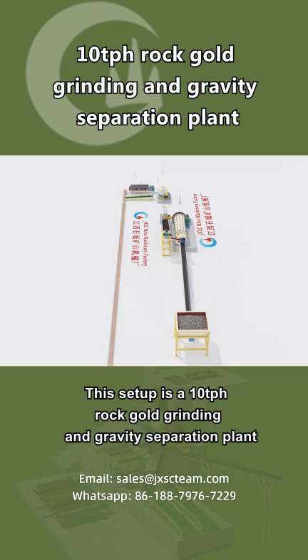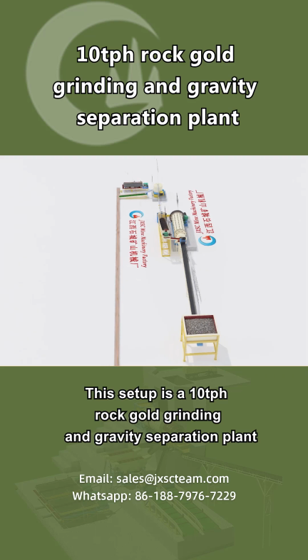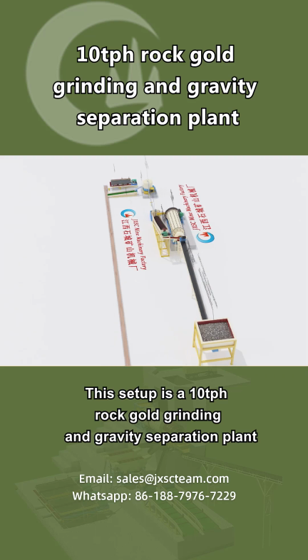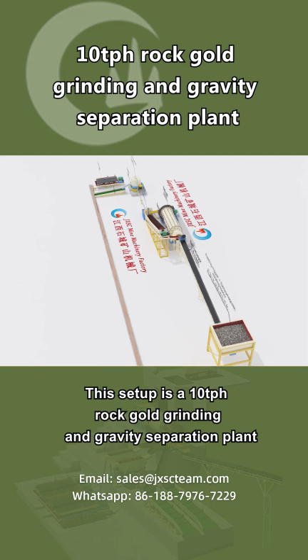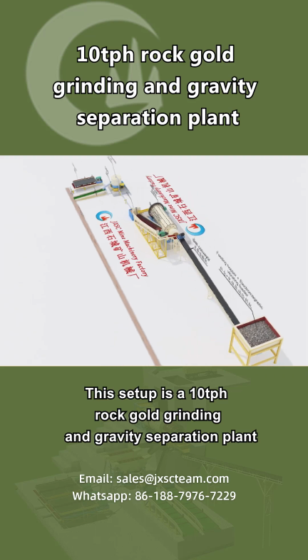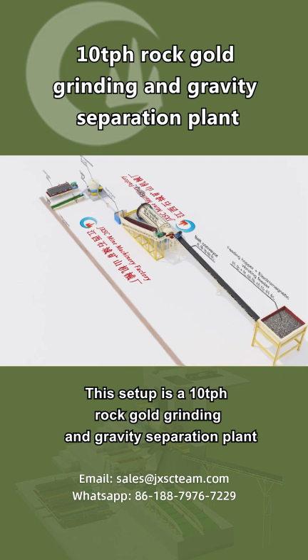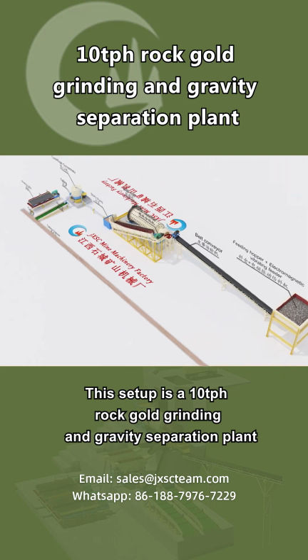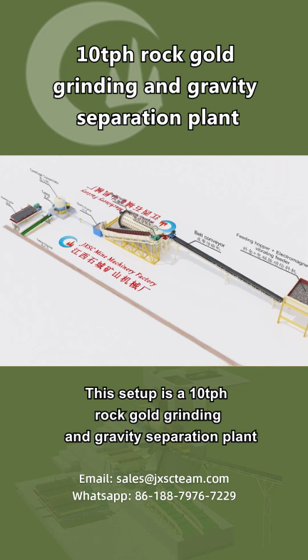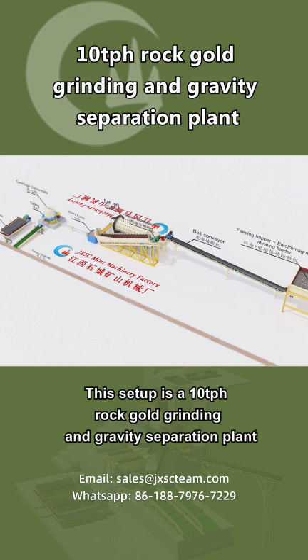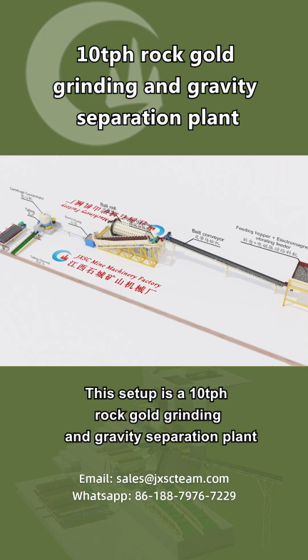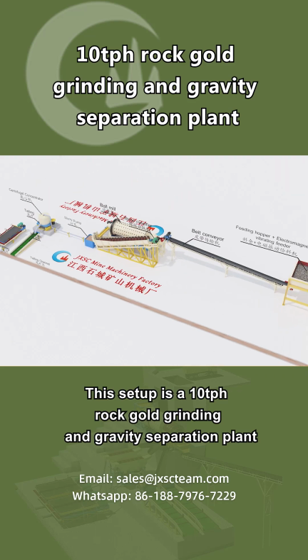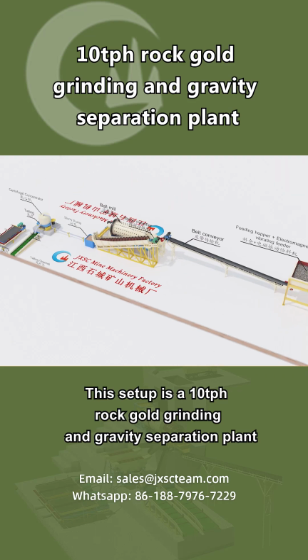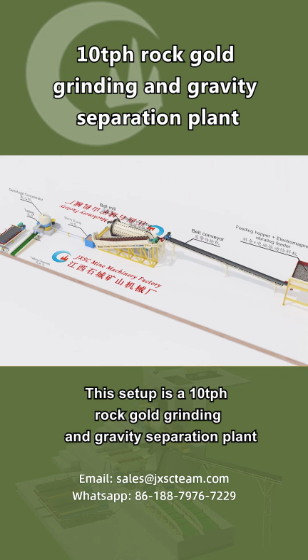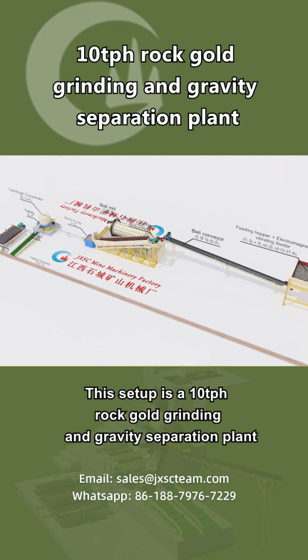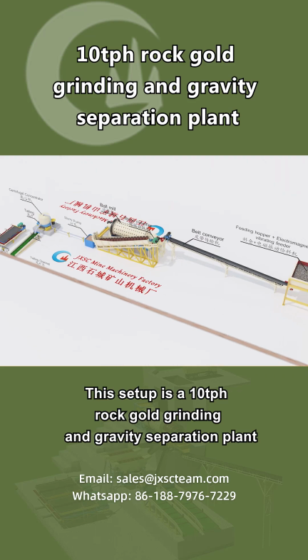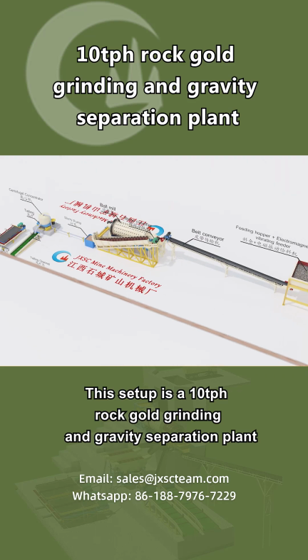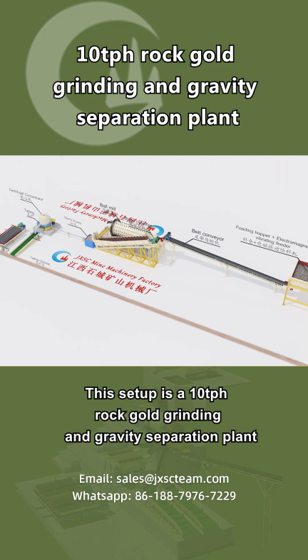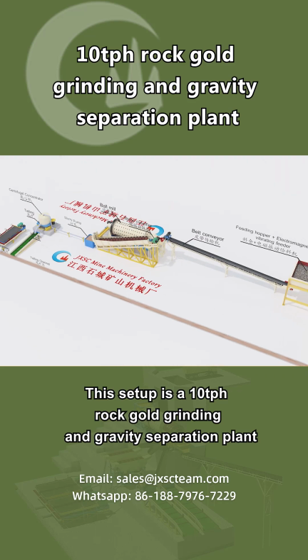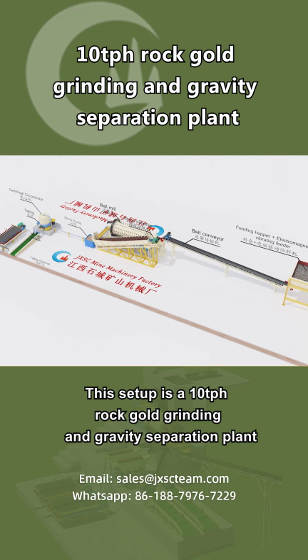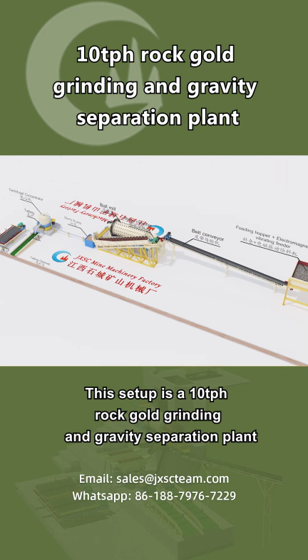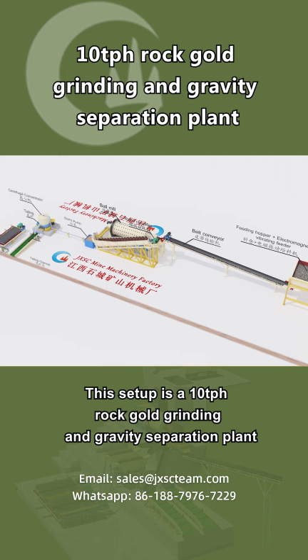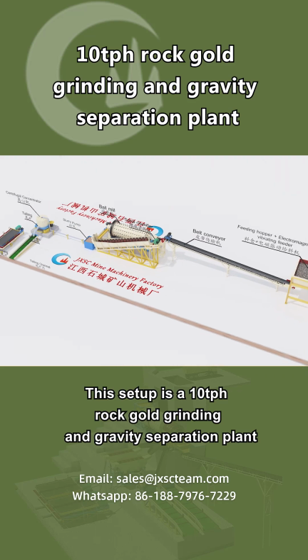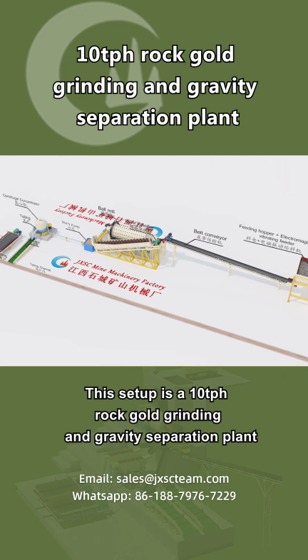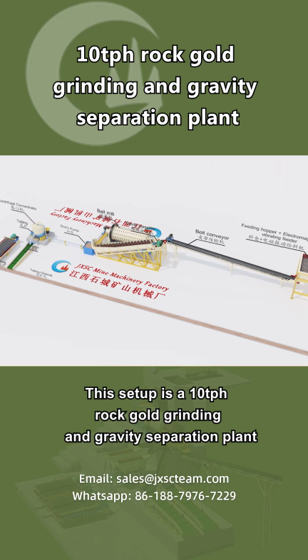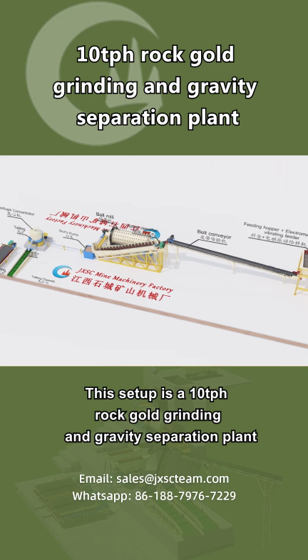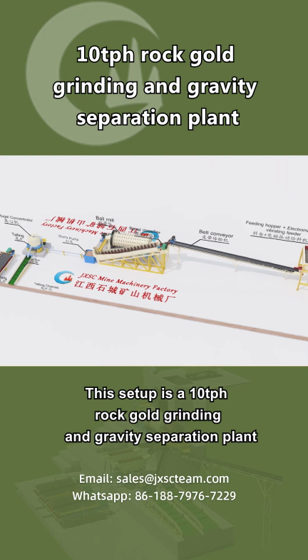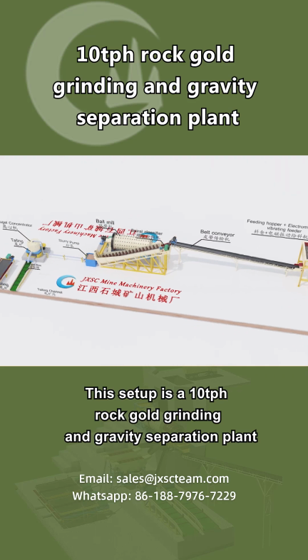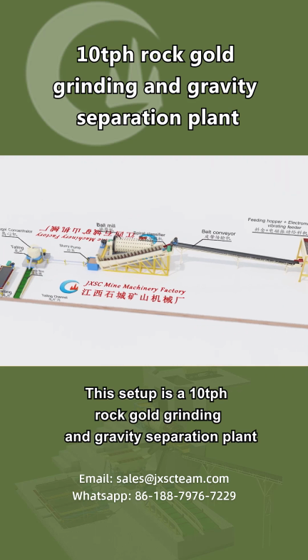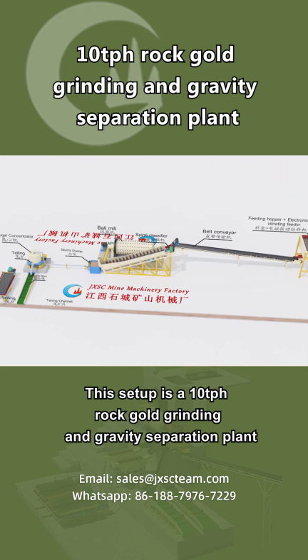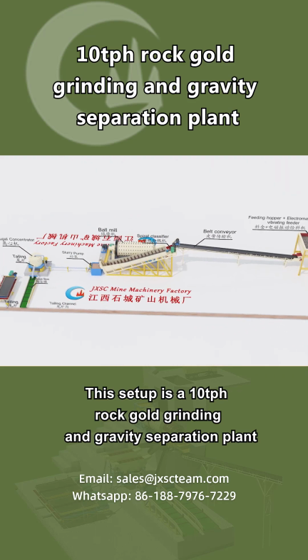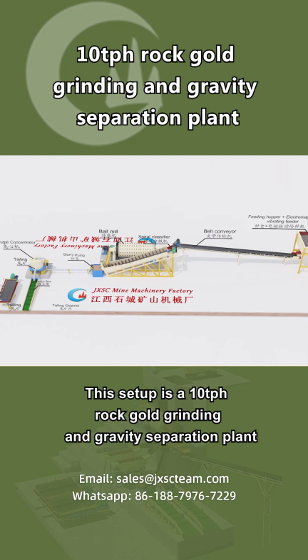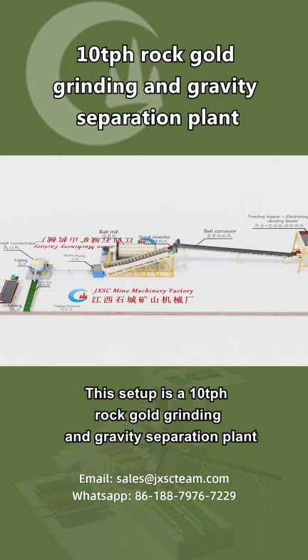This setup is a 10 tons per hour rock-gold grinding and gravity separation plant.